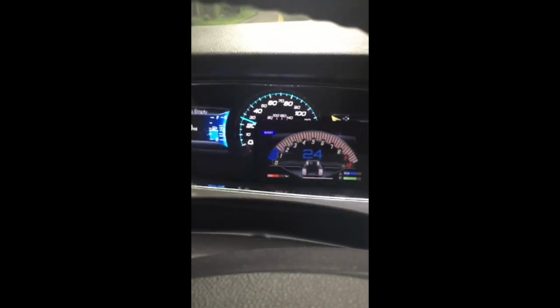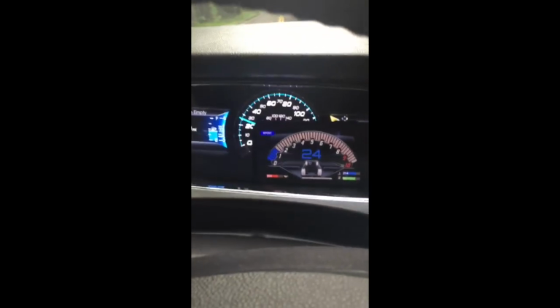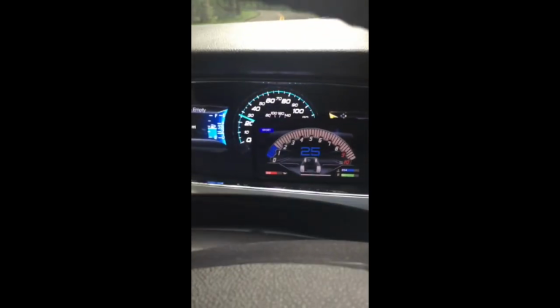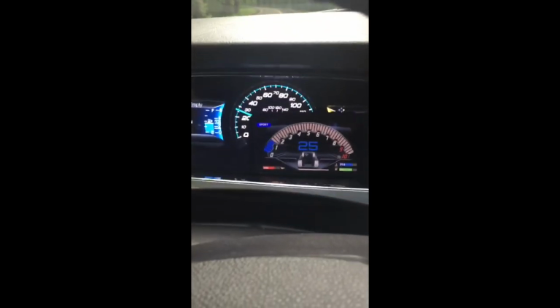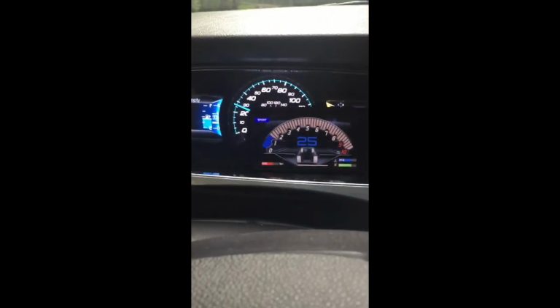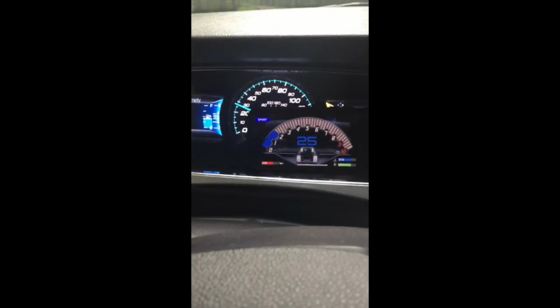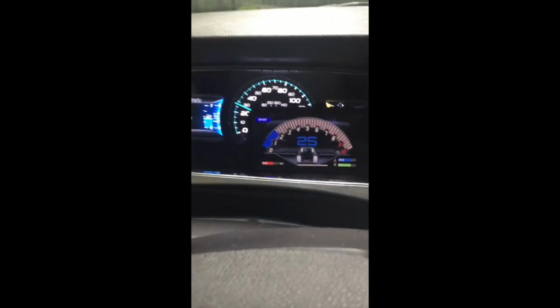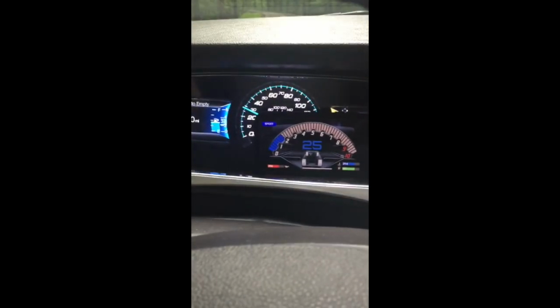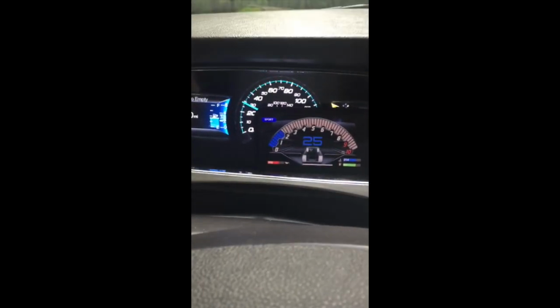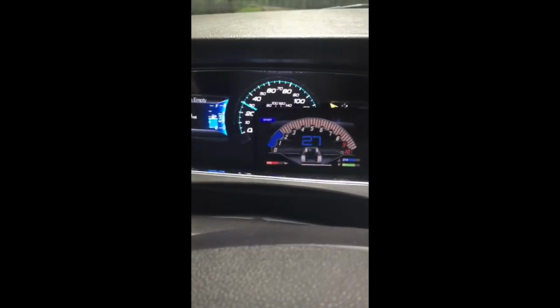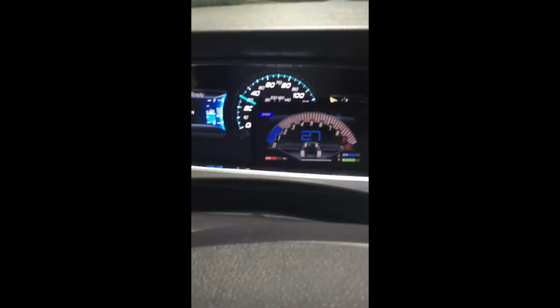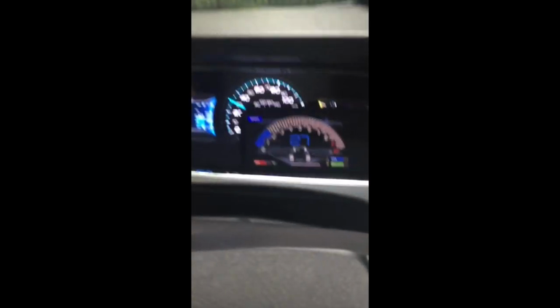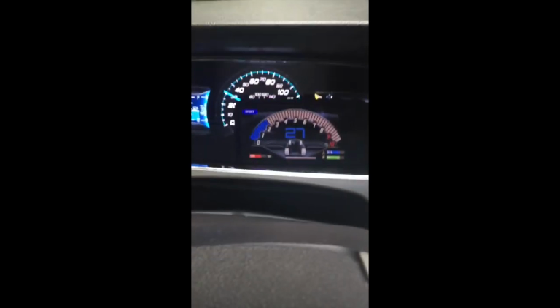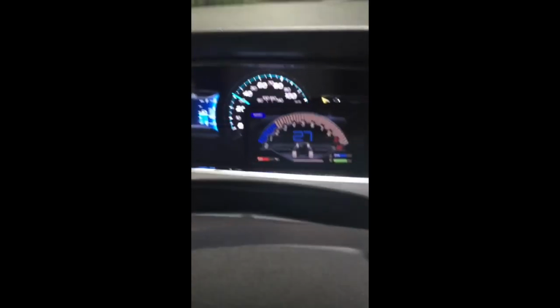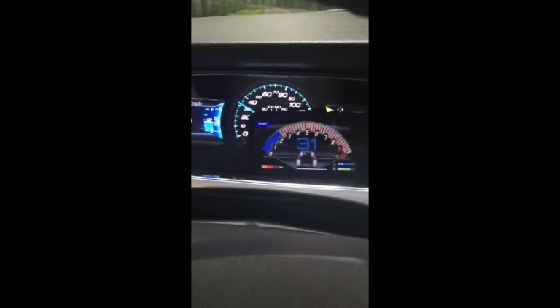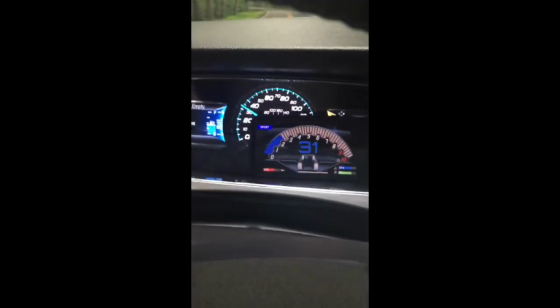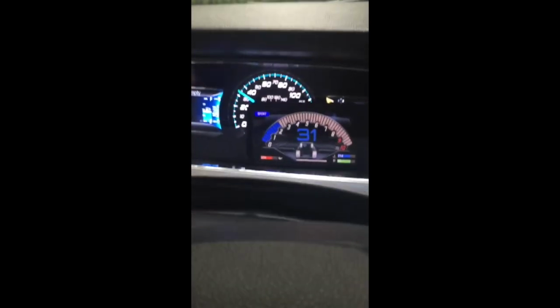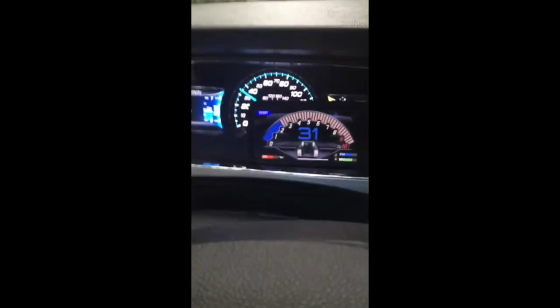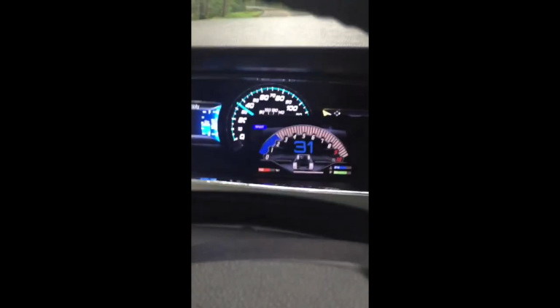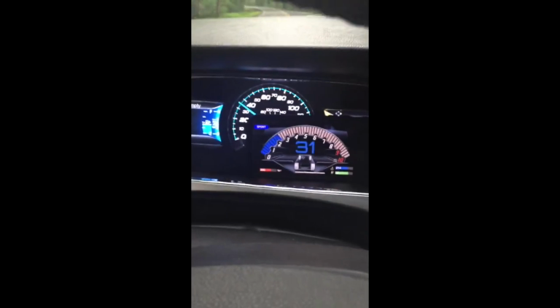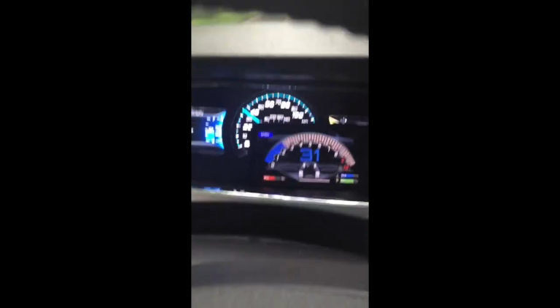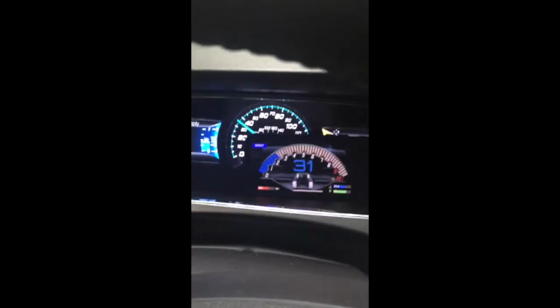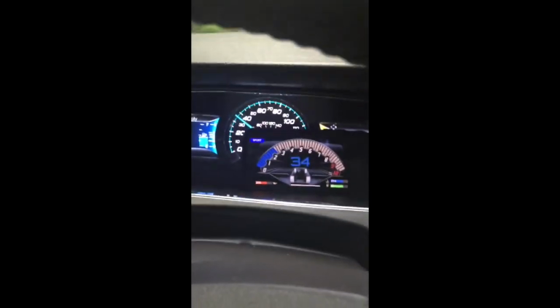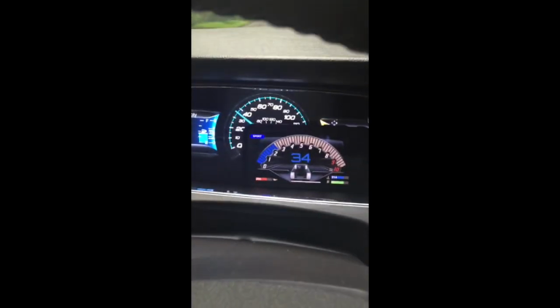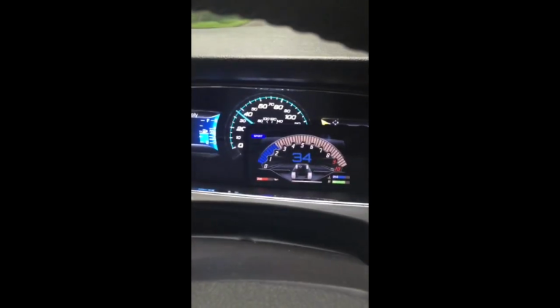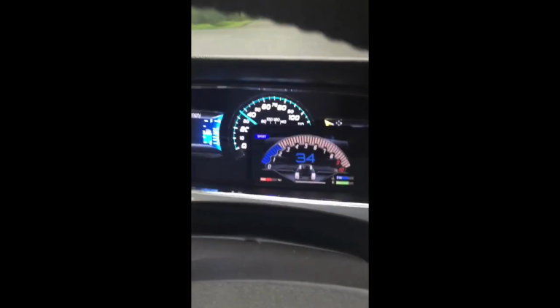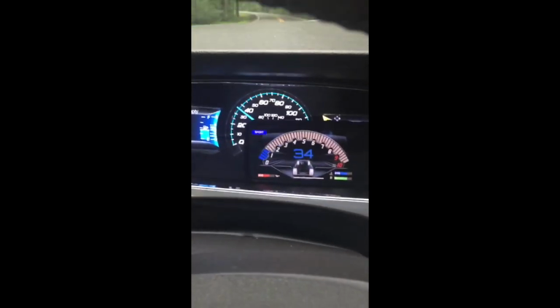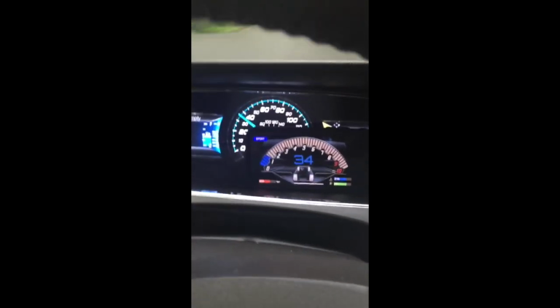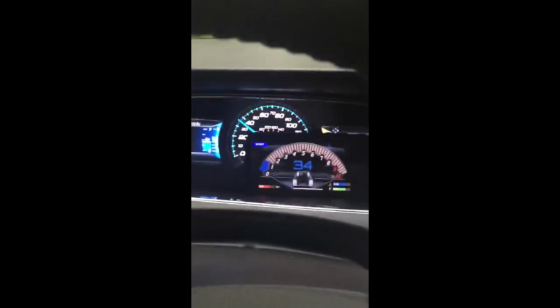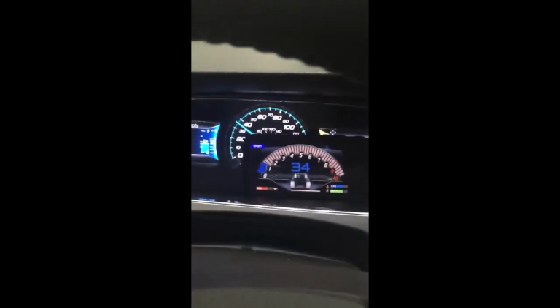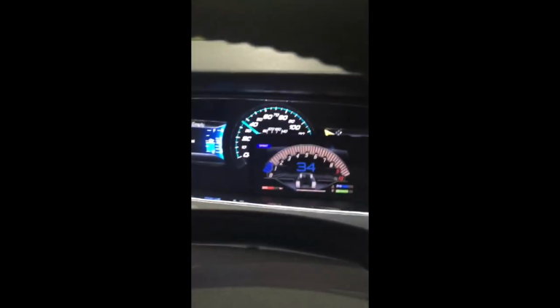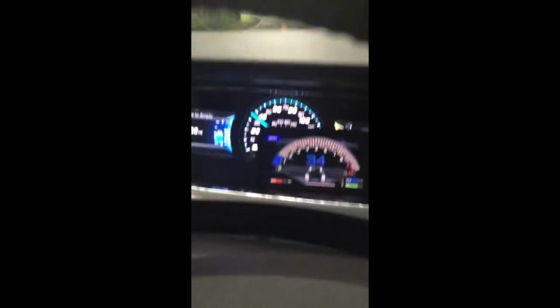You can see the fuel going down, the RPMs going up a little bit more, plus the miles per hour.